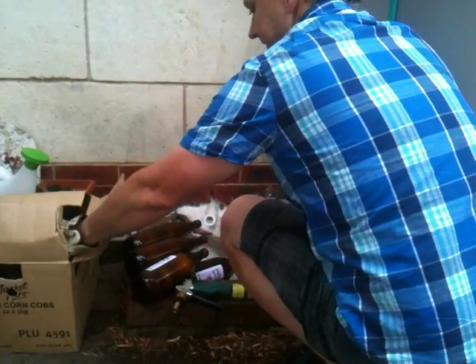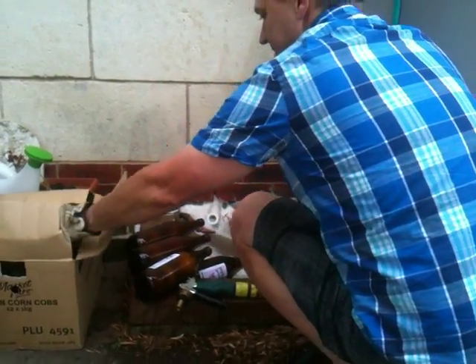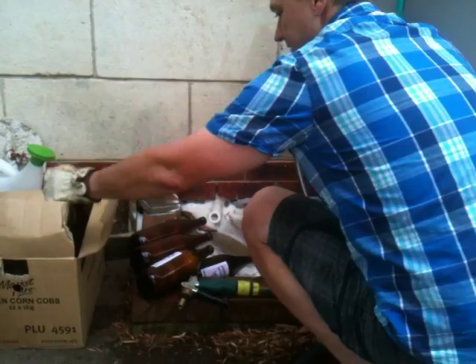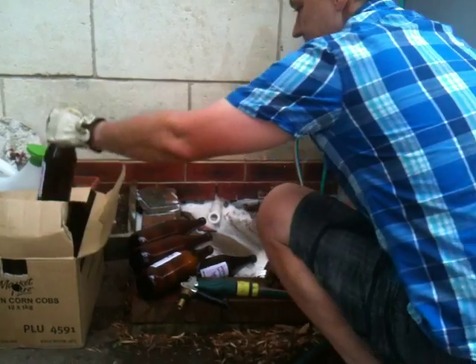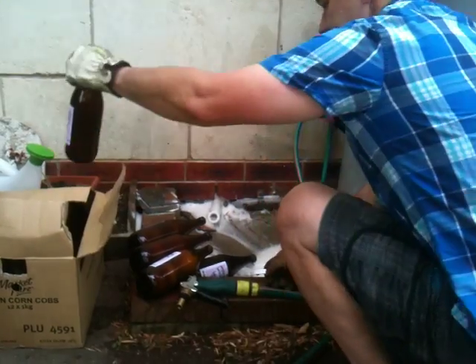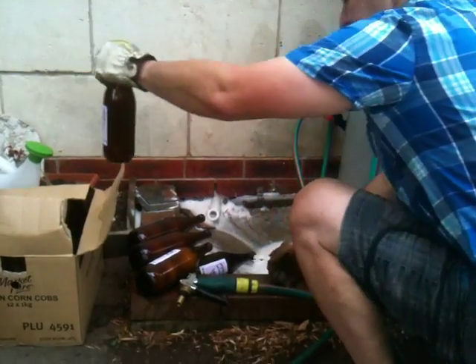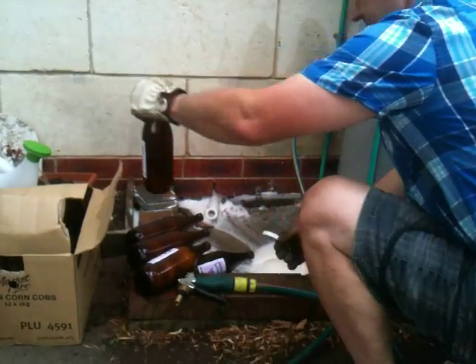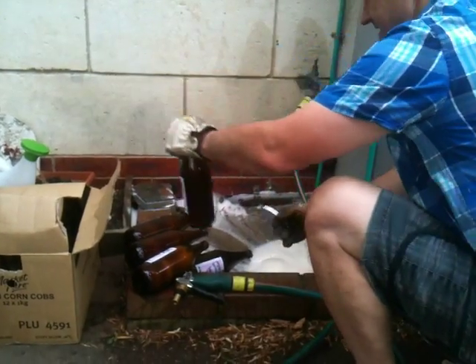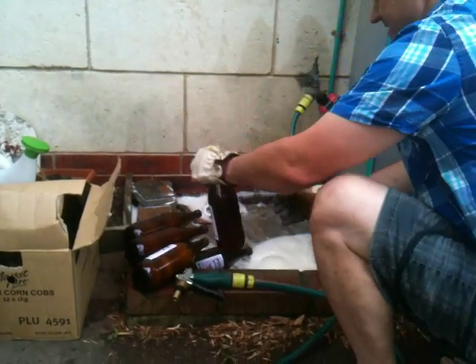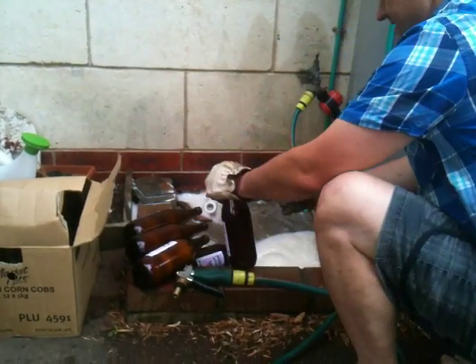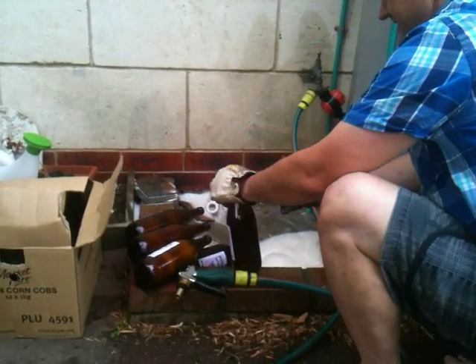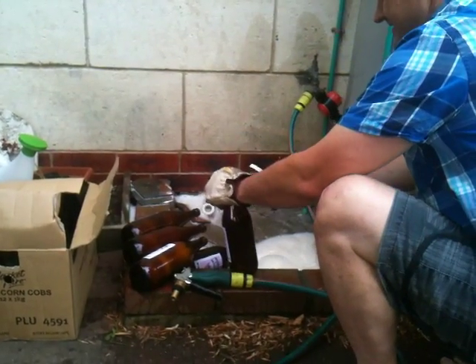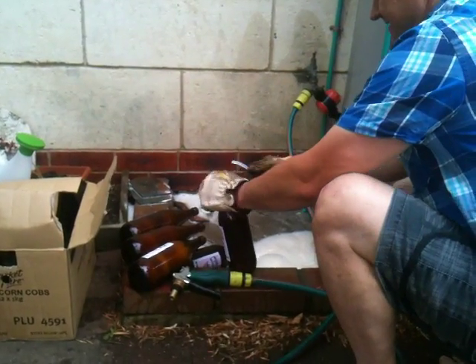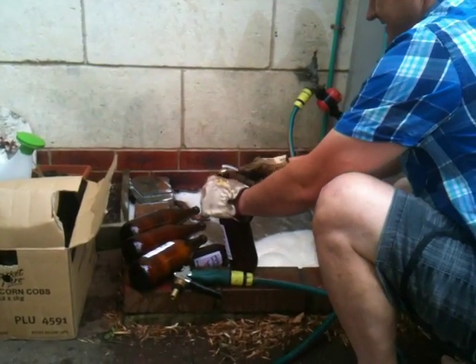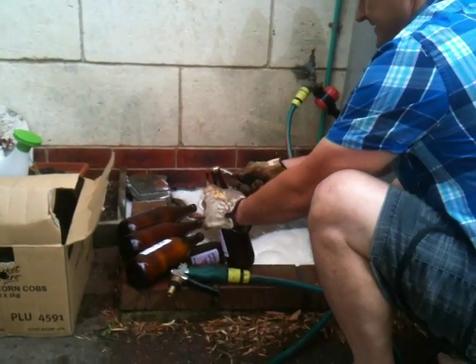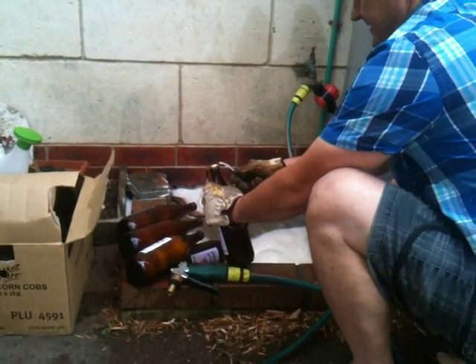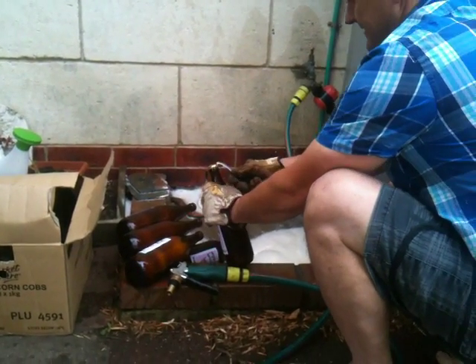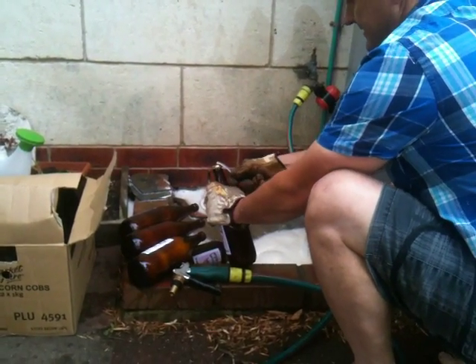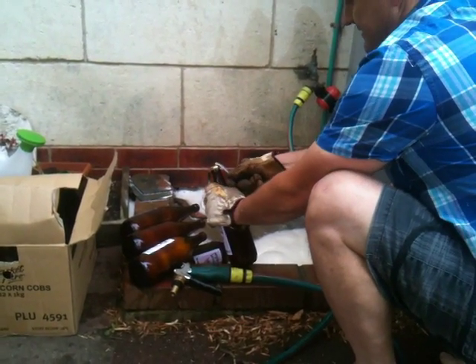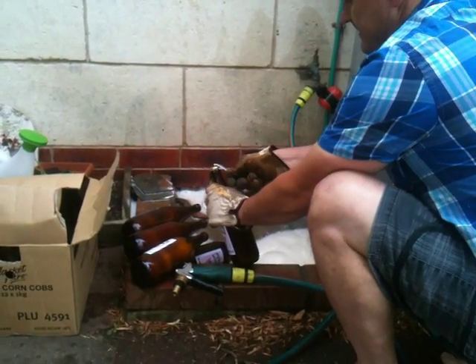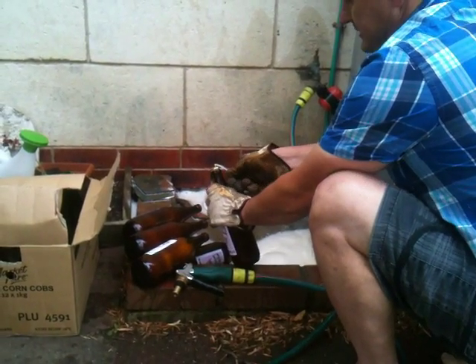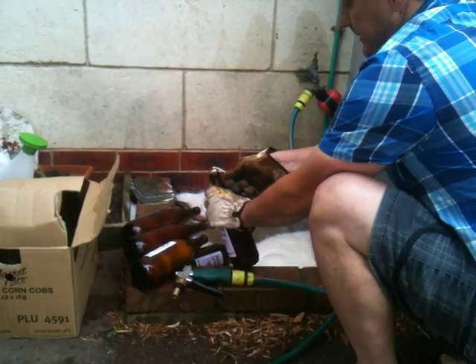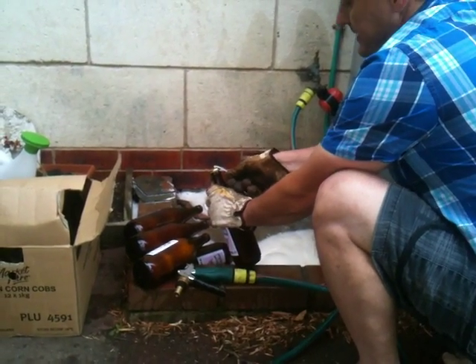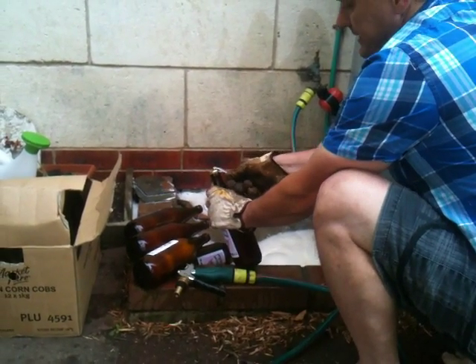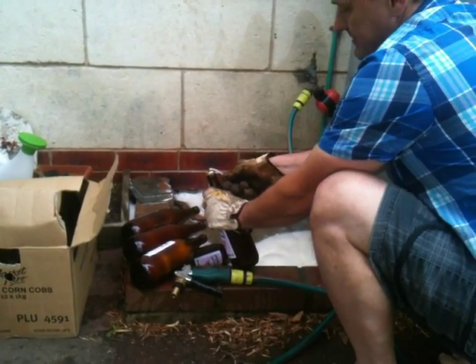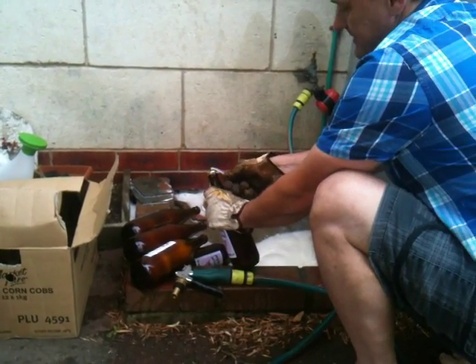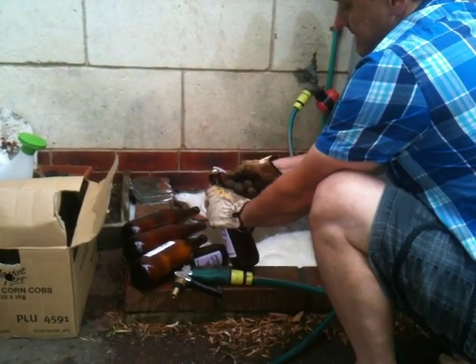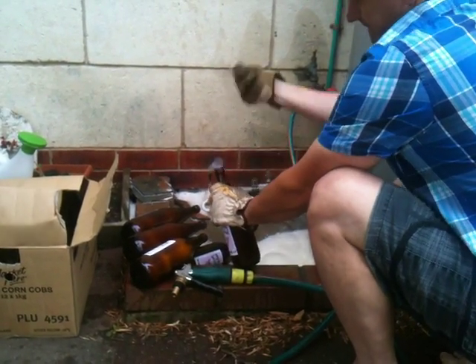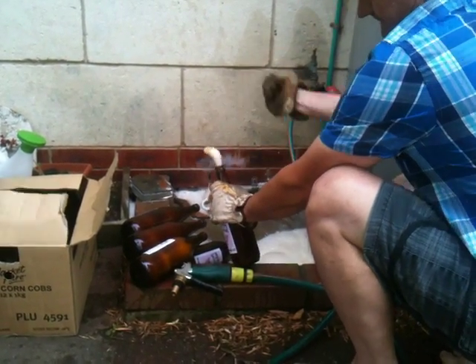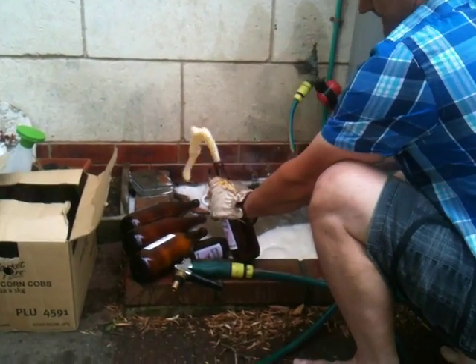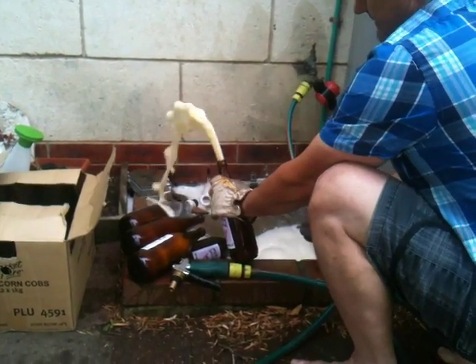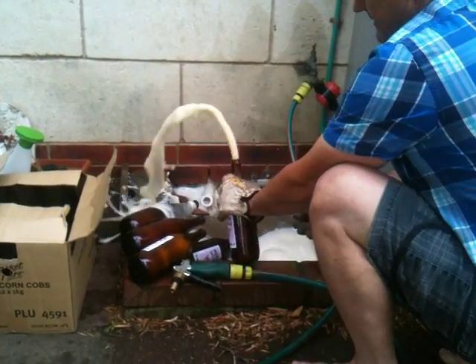Quite a few of these have been exploding in the cupboard overnight.